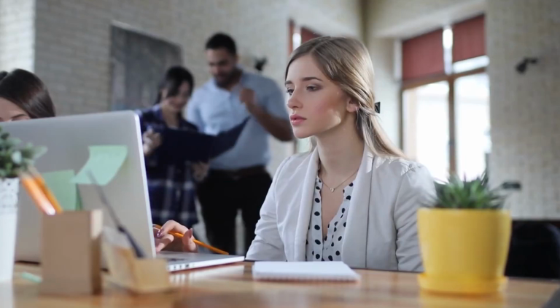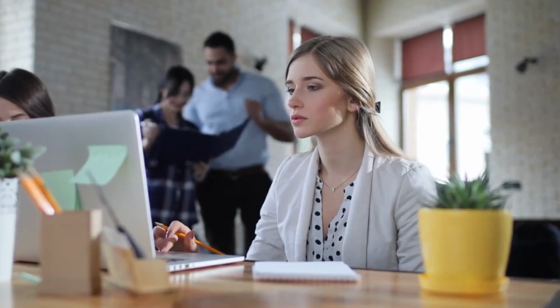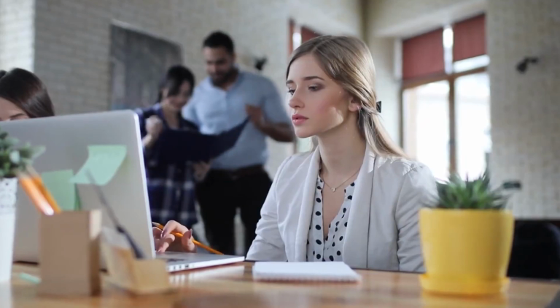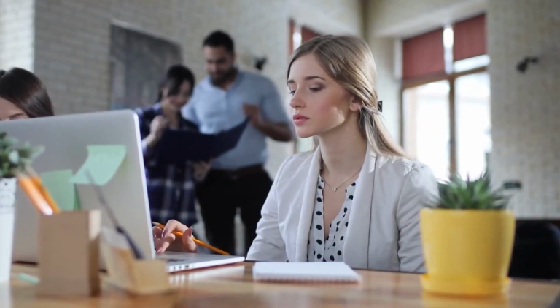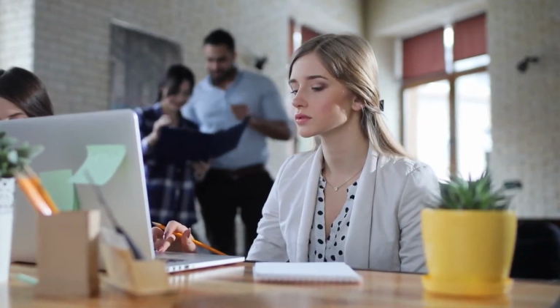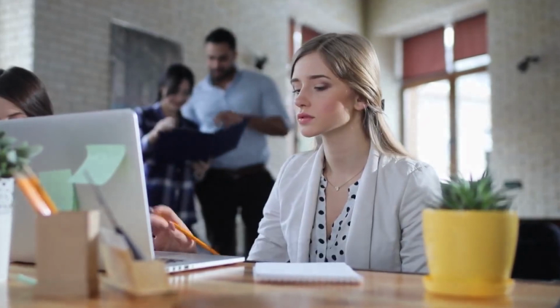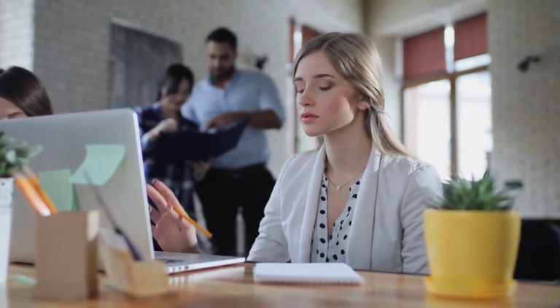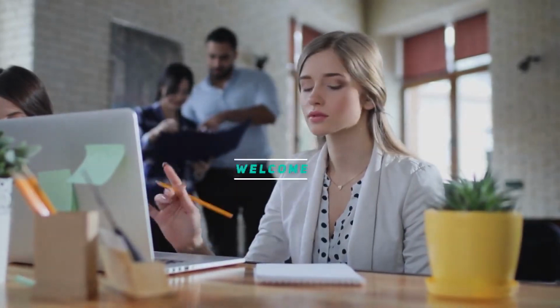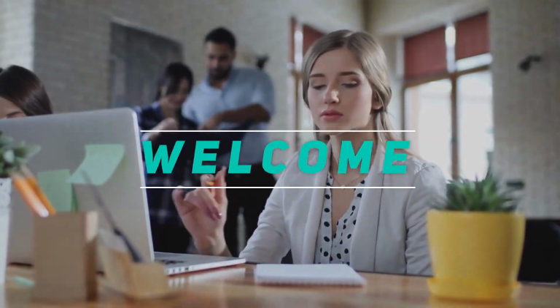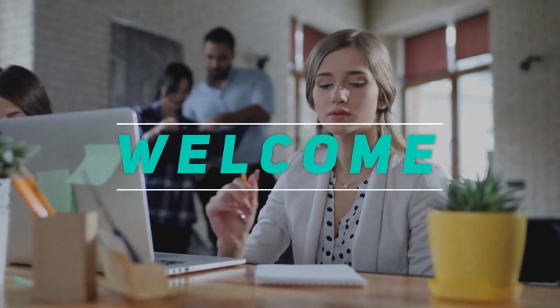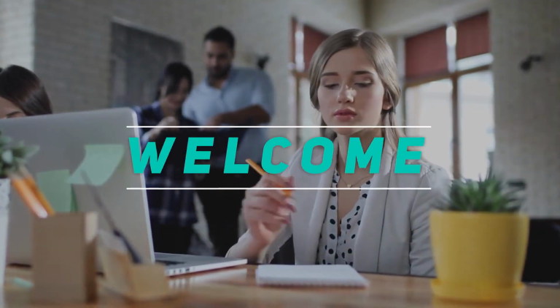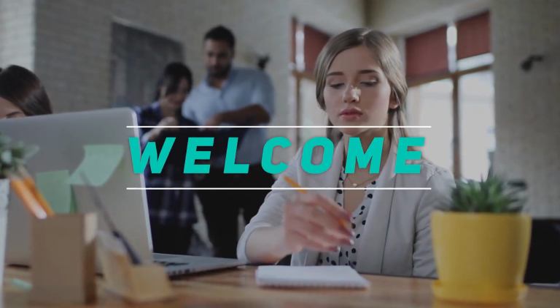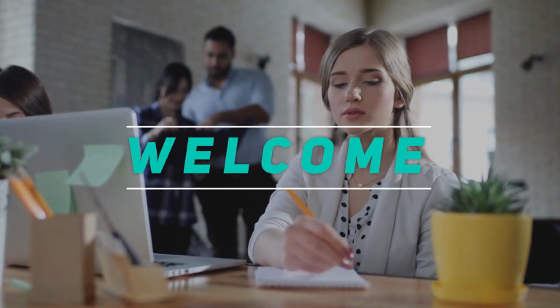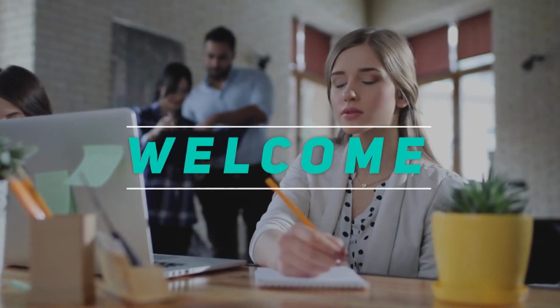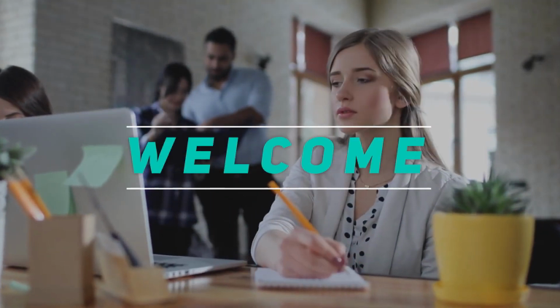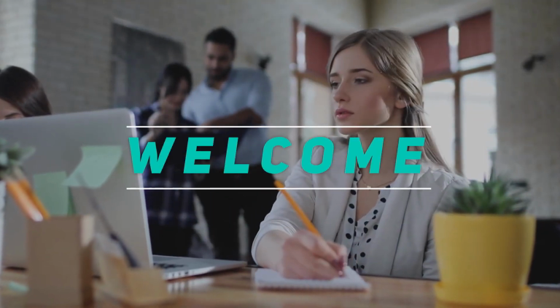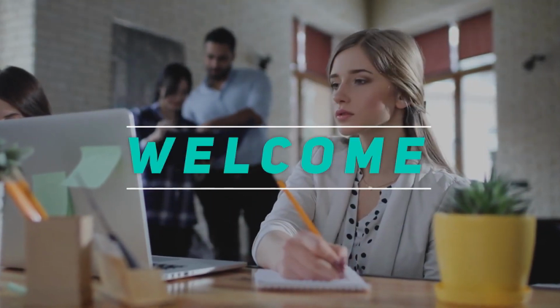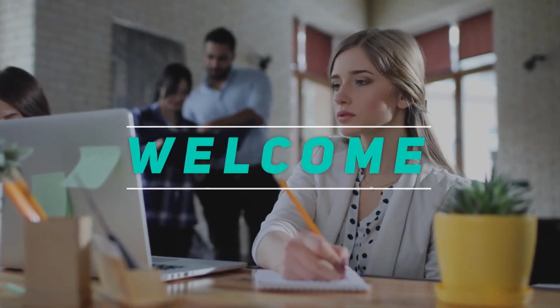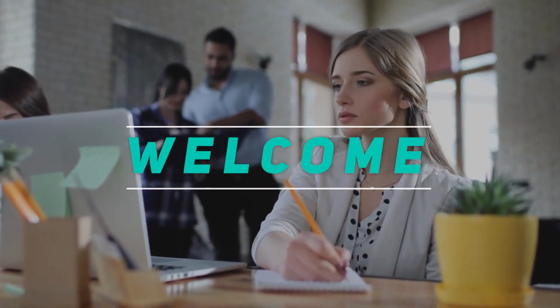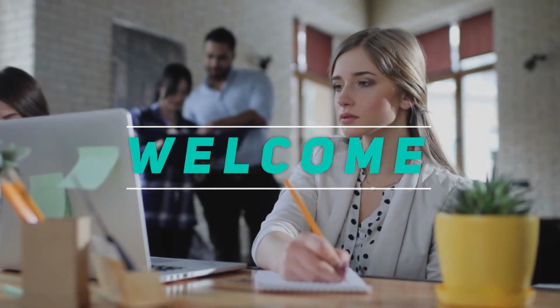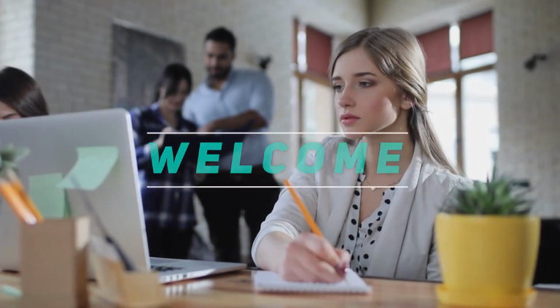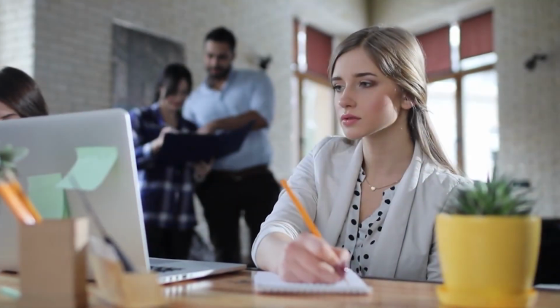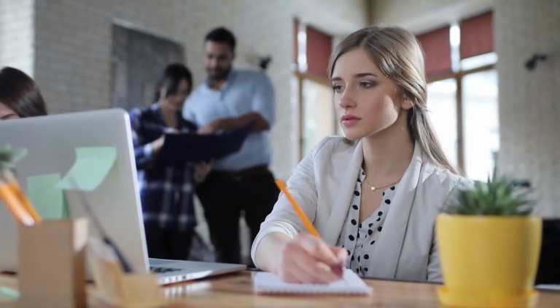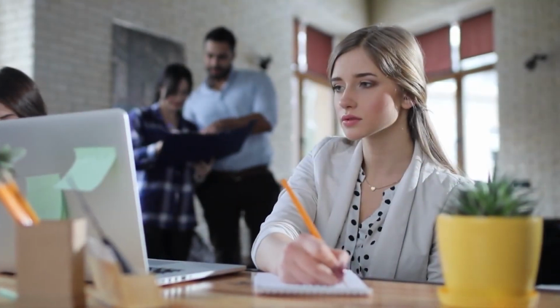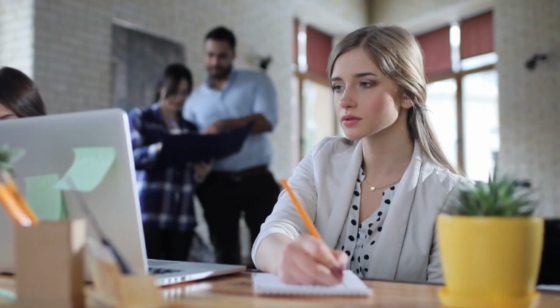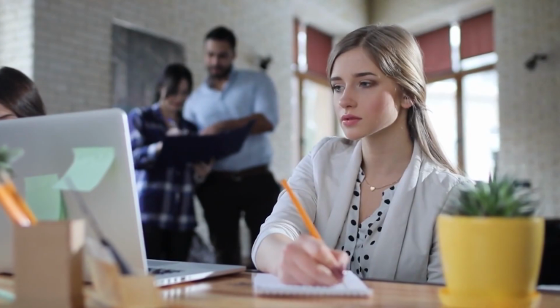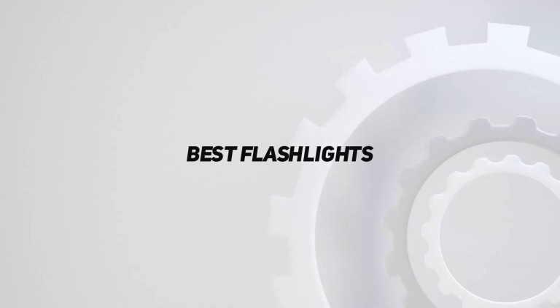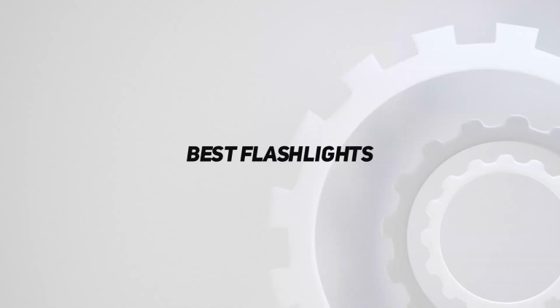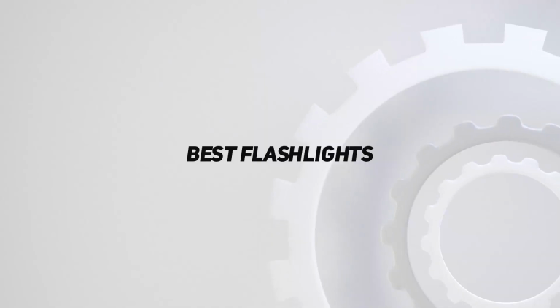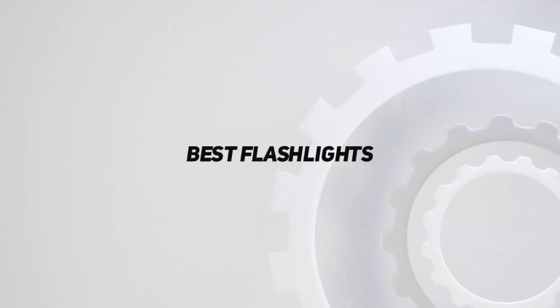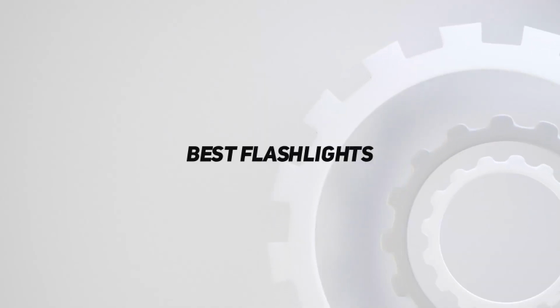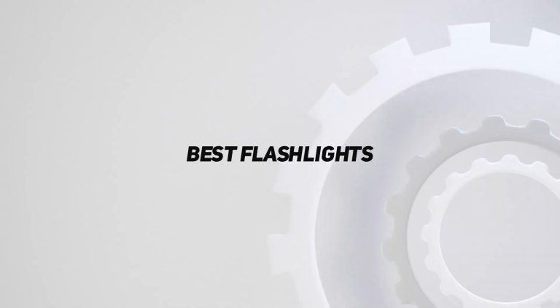Hey, welcome back to my channel. In this video, I'm gonna talk about the top 5 best flashlights.